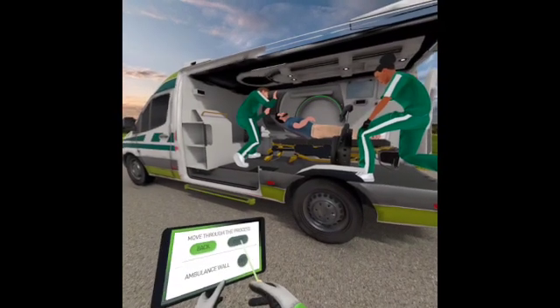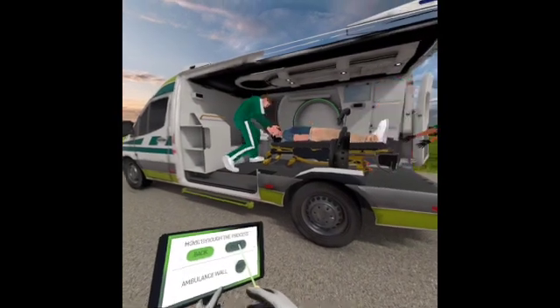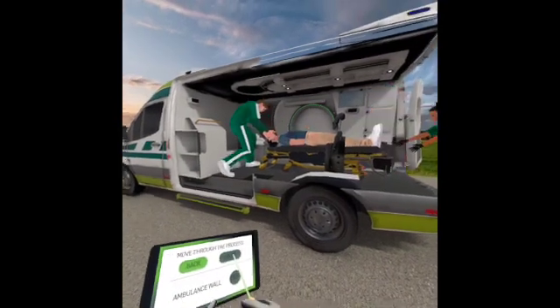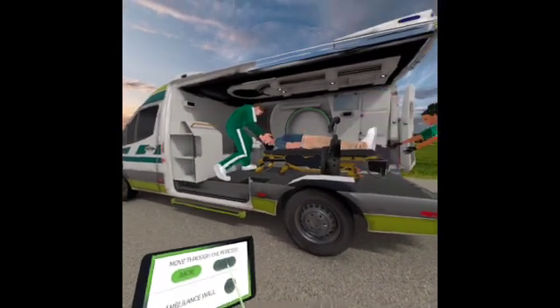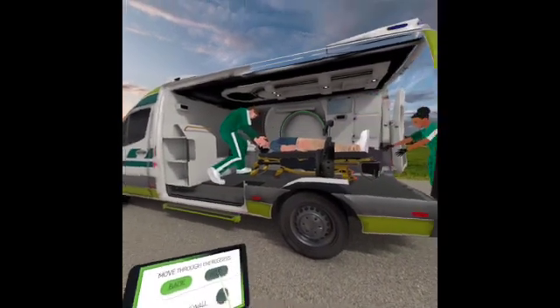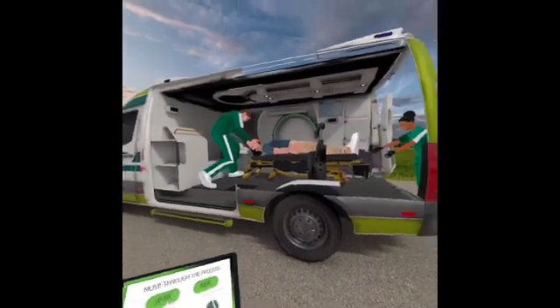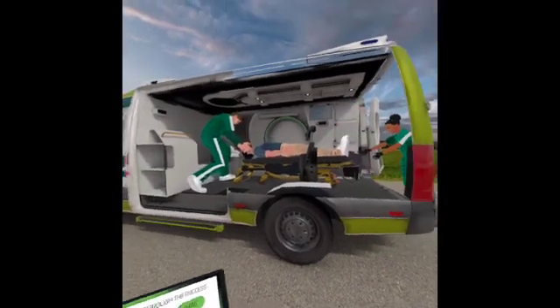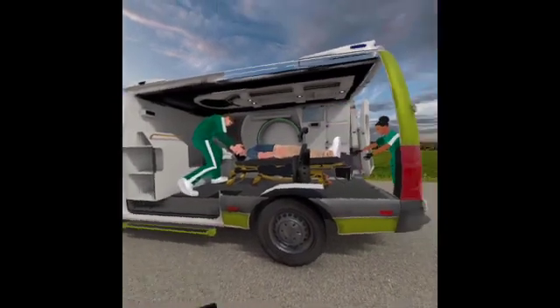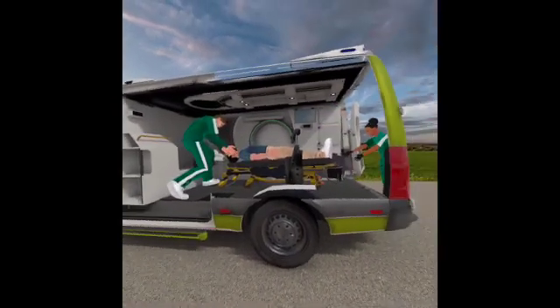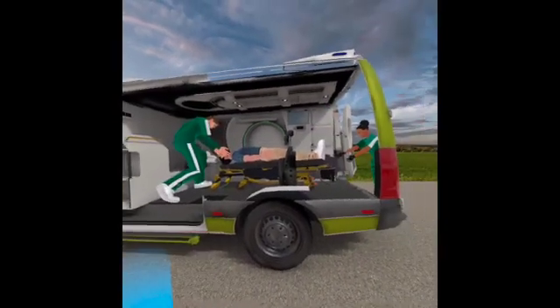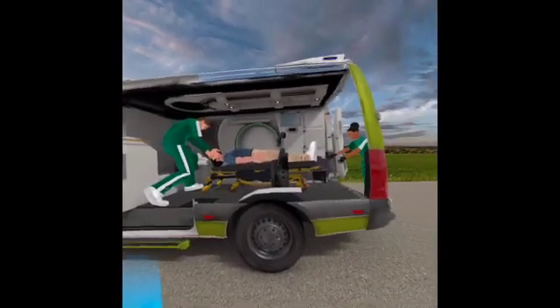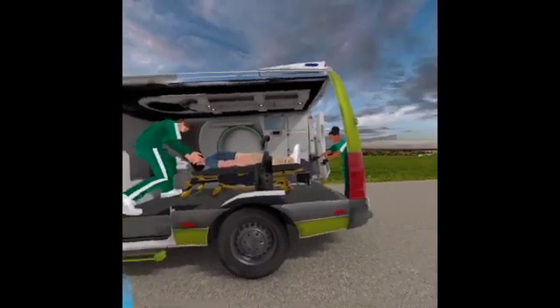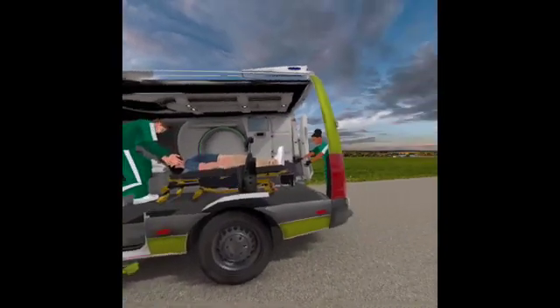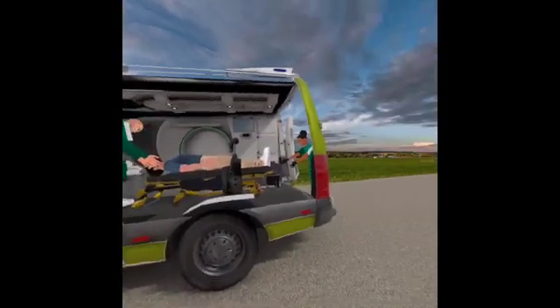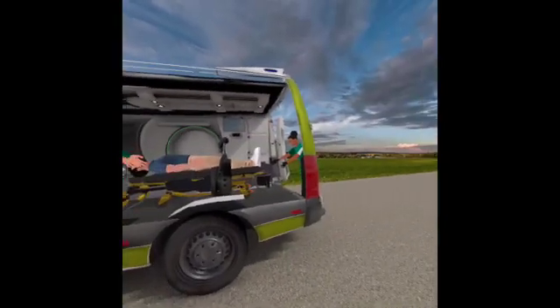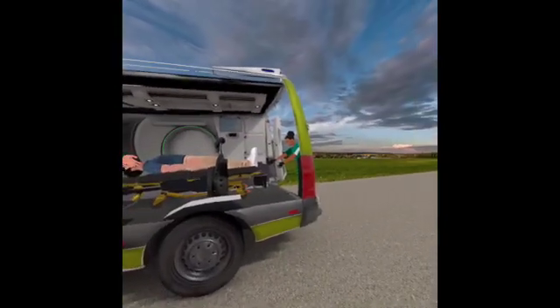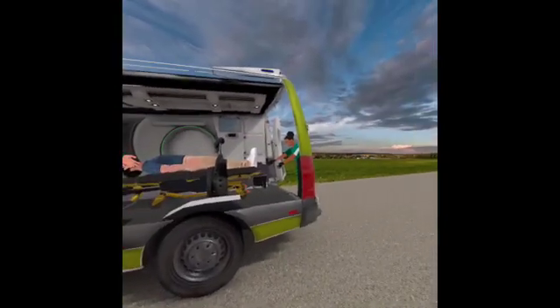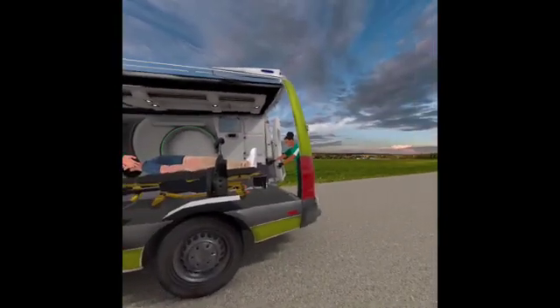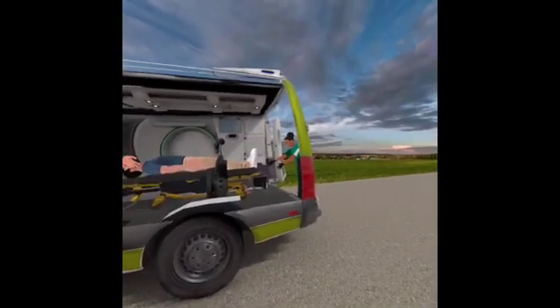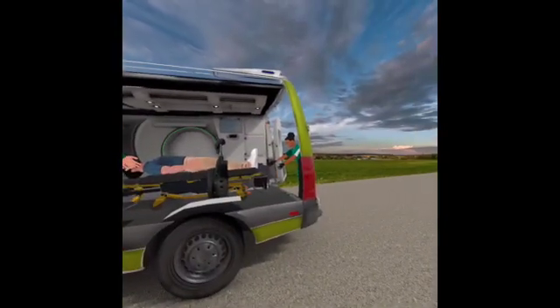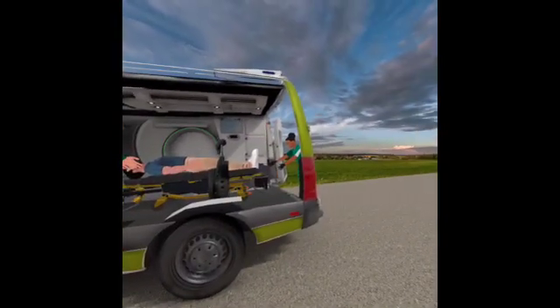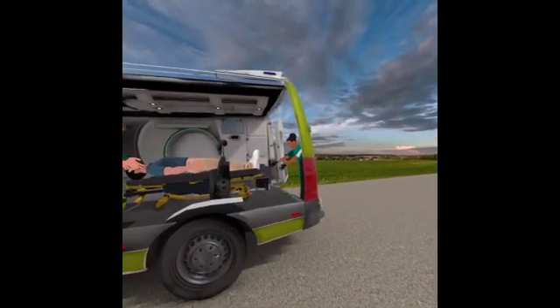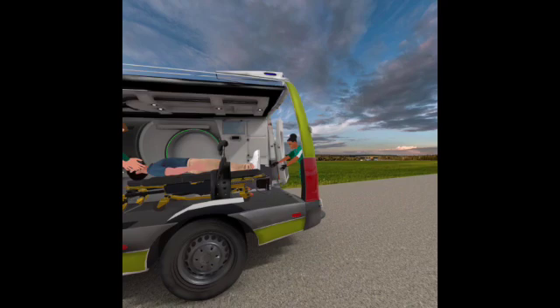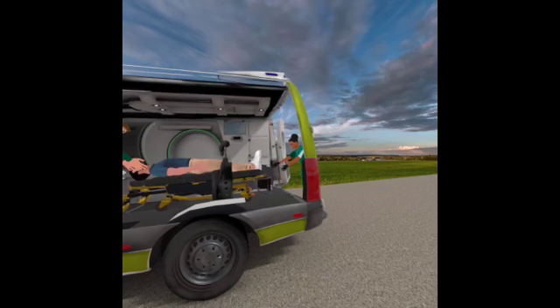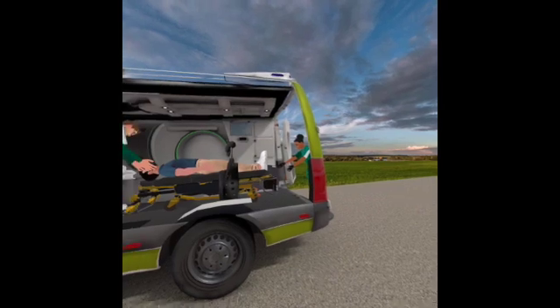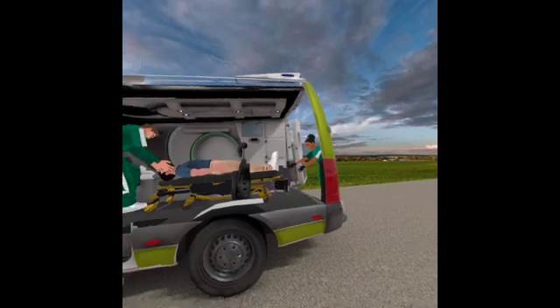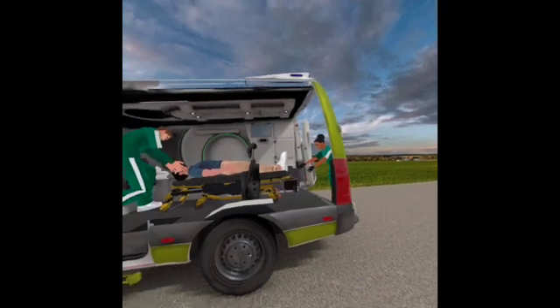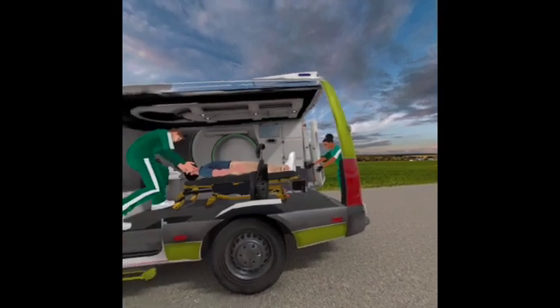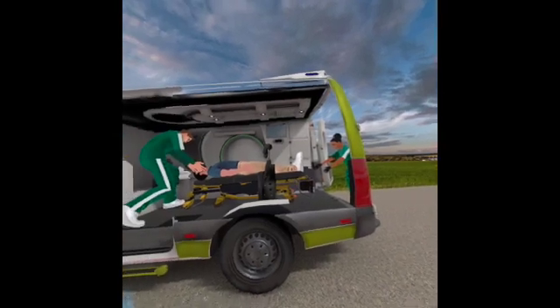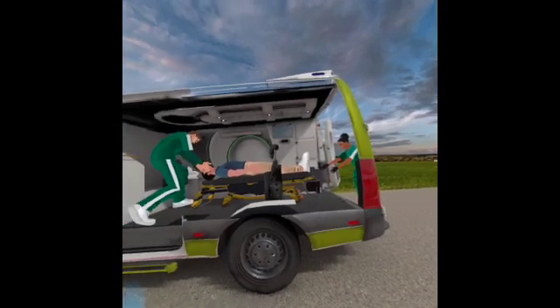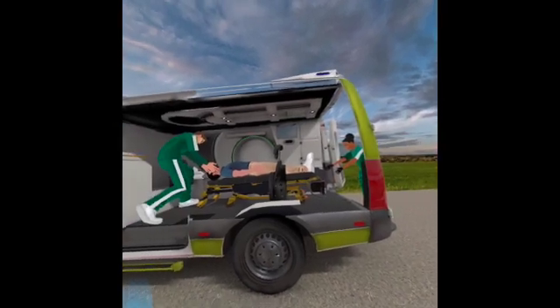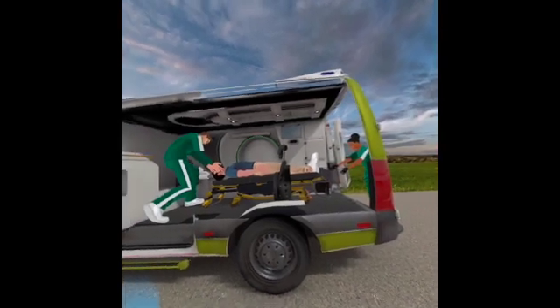The paramedics work together to remove the positioning aid device and stow it away in order to transport the patient to the hospital.